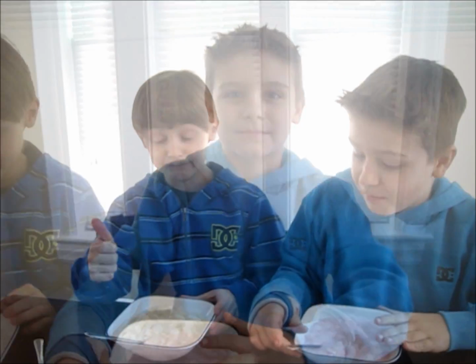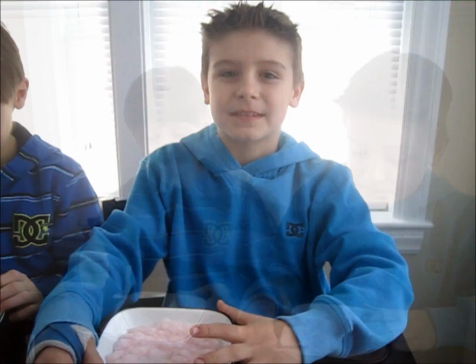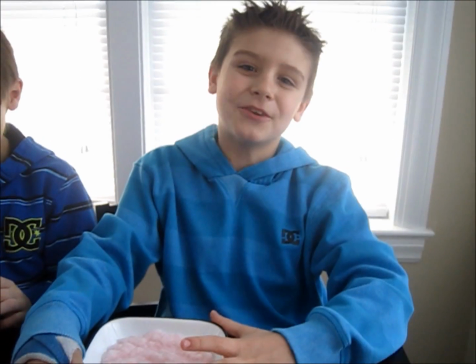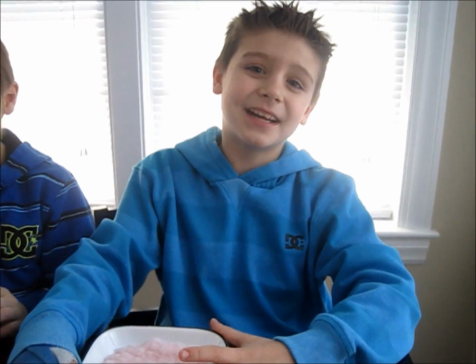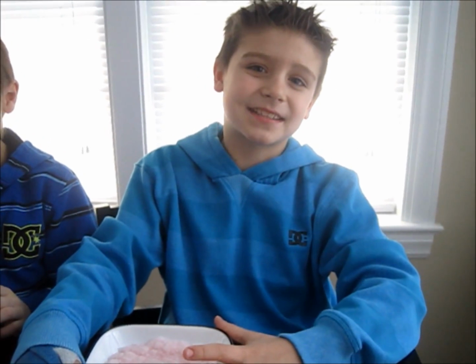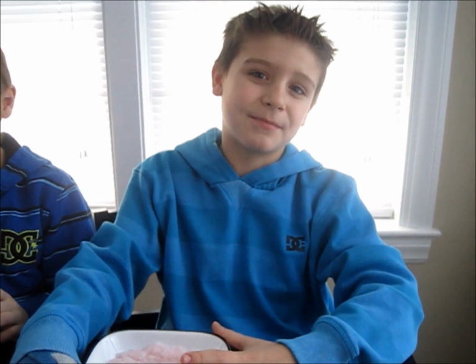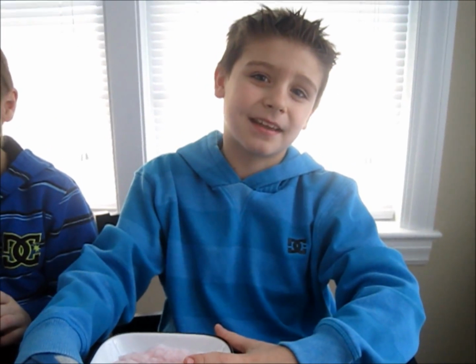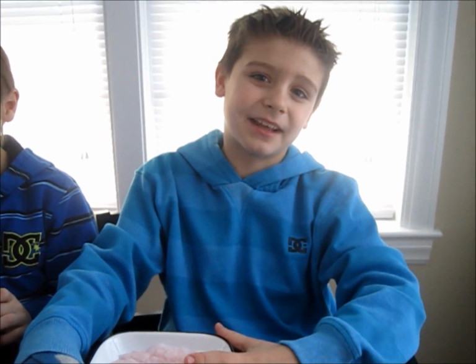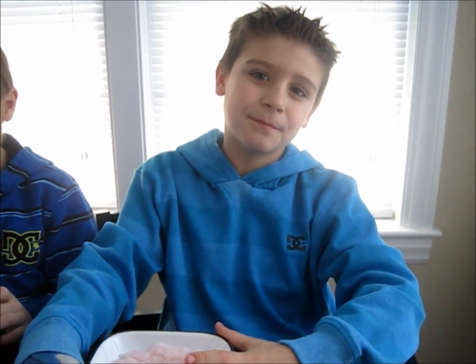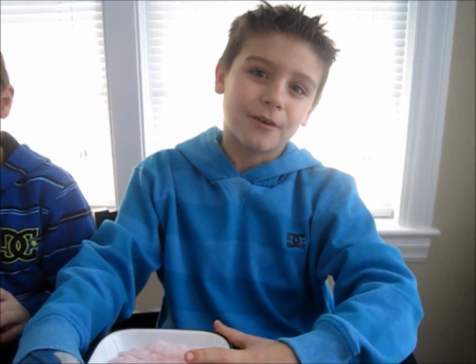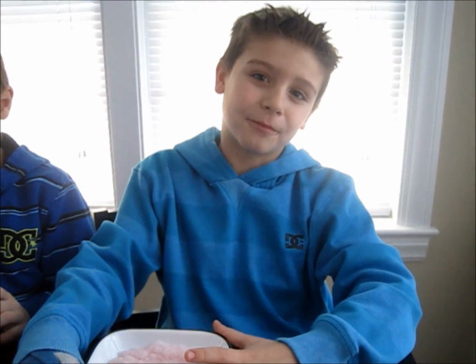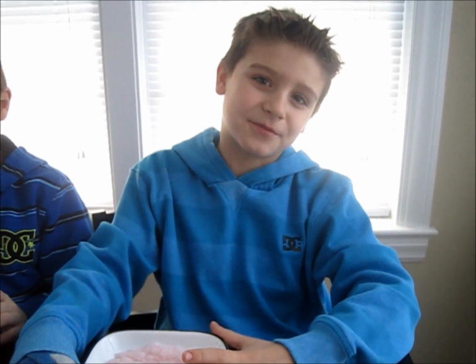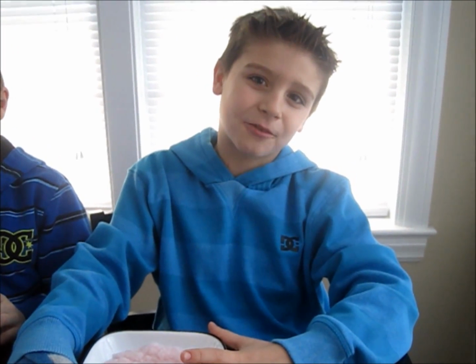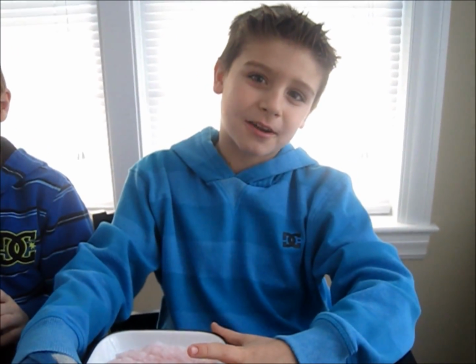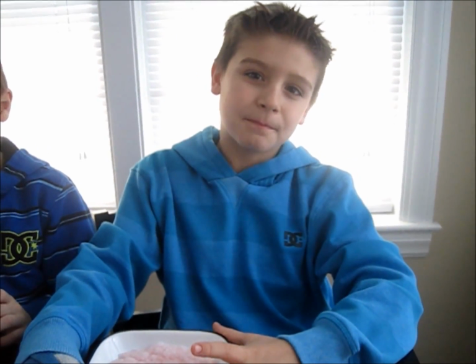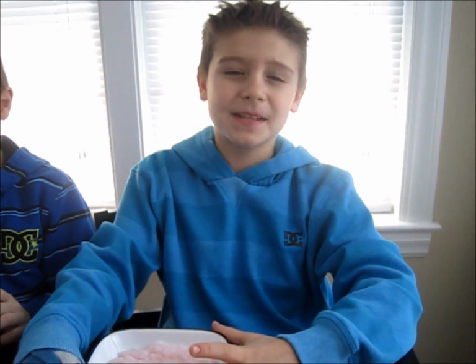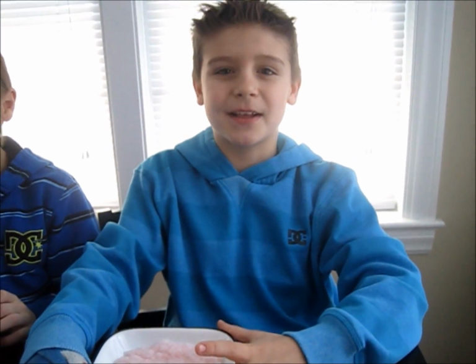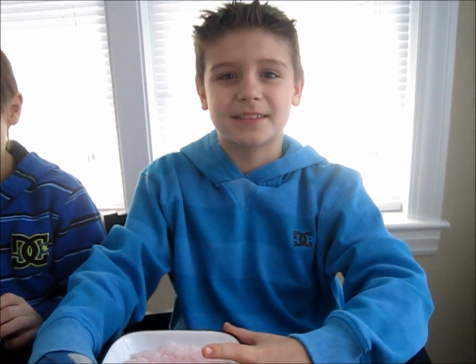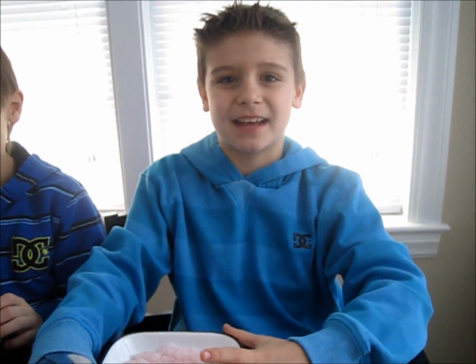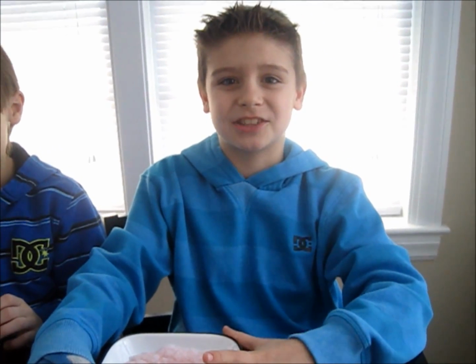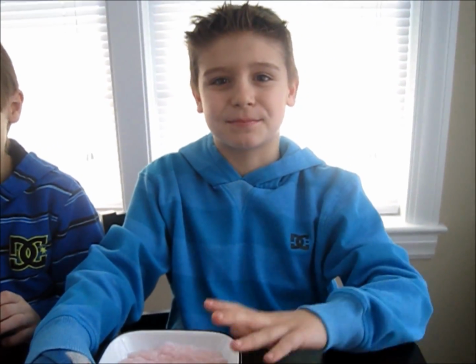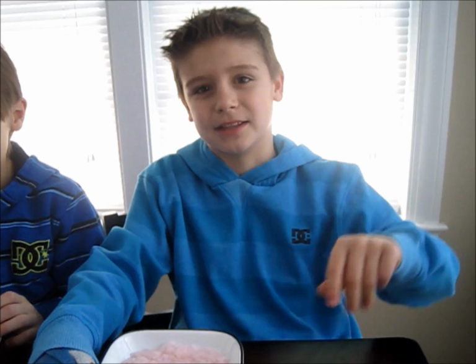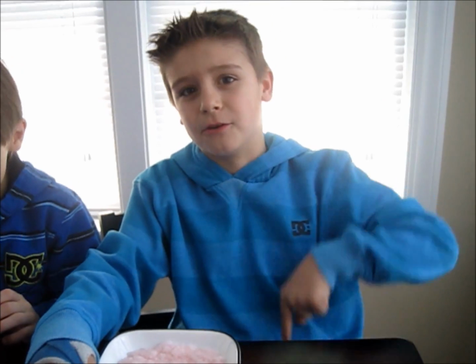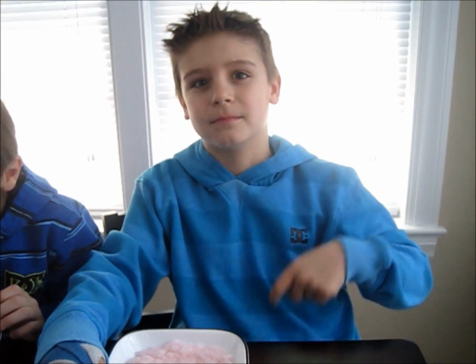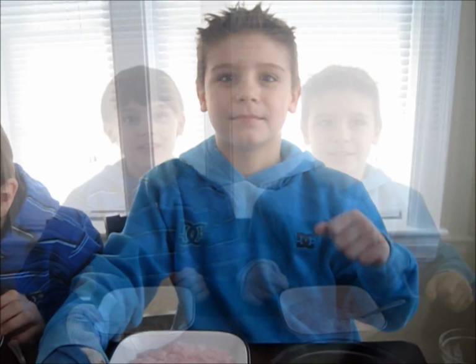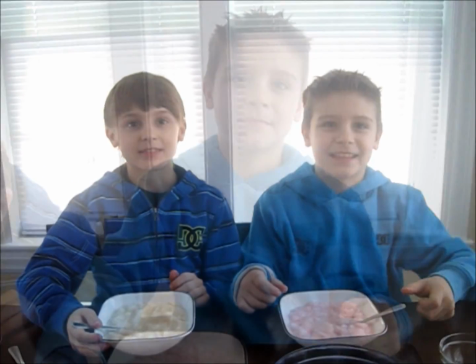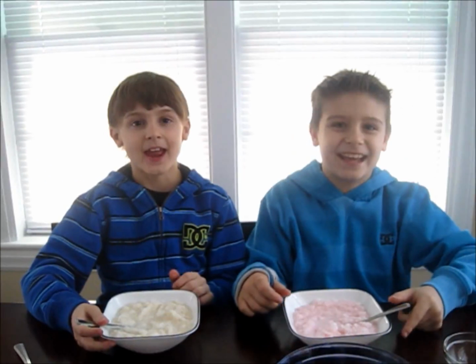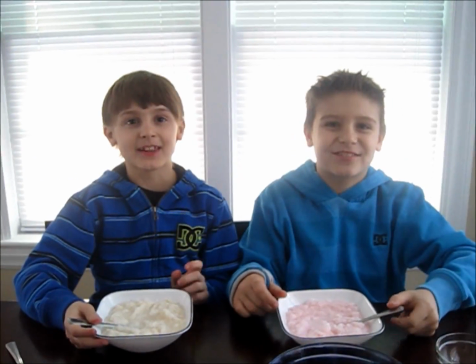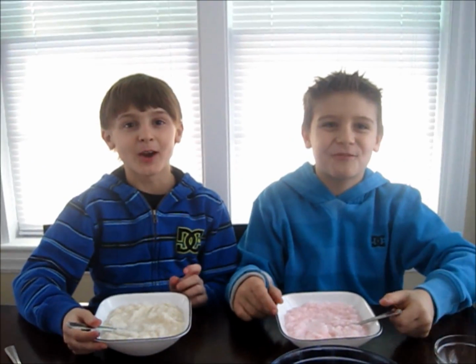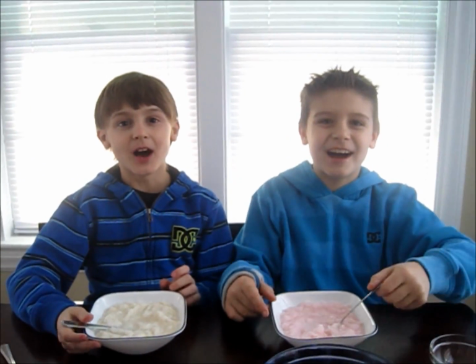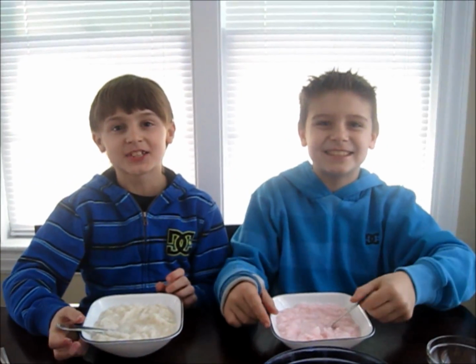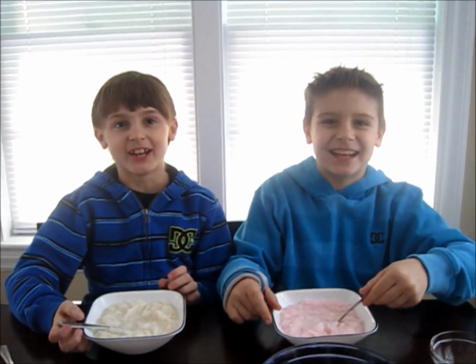If you'd like to send me a letter or a piece of artwork, please mail it to the address below. Thanks for watching!